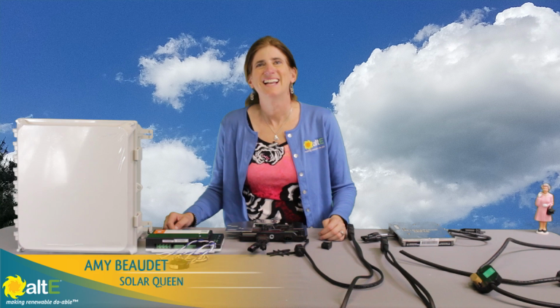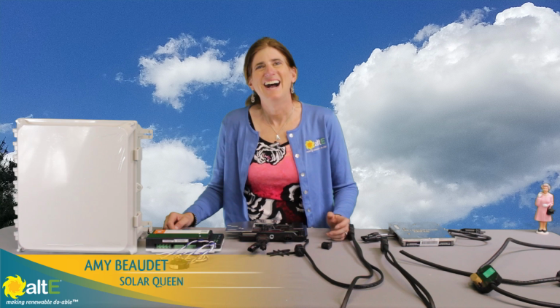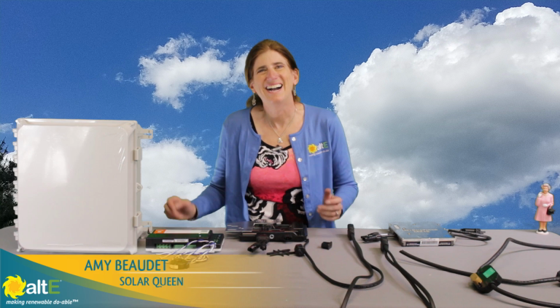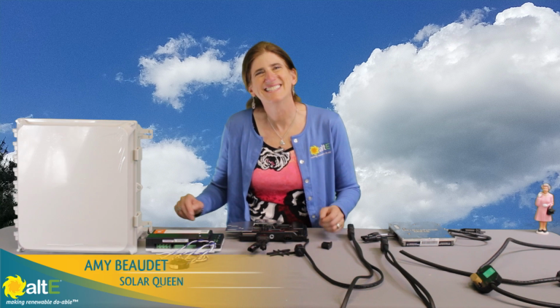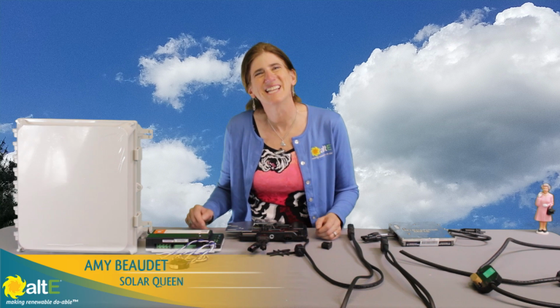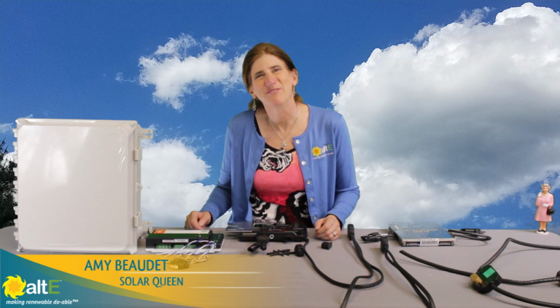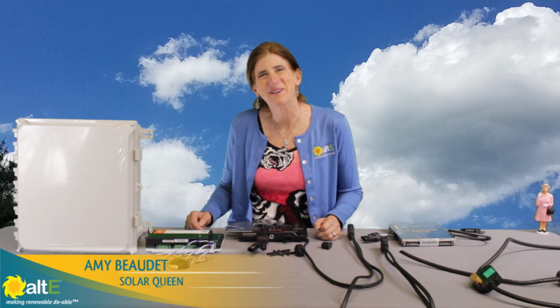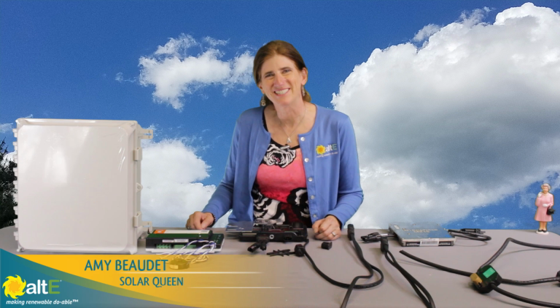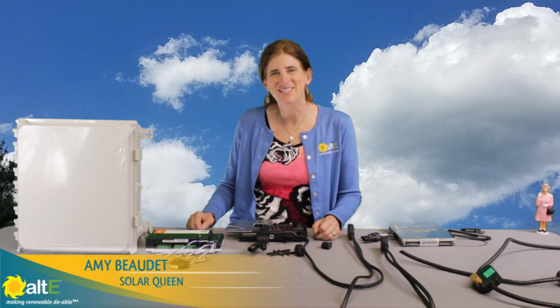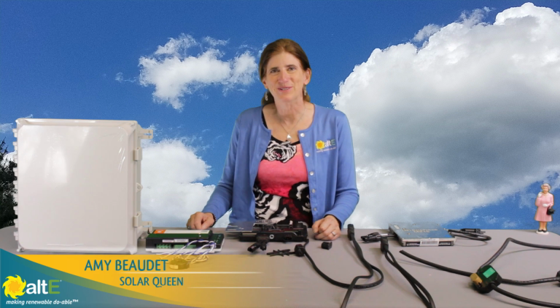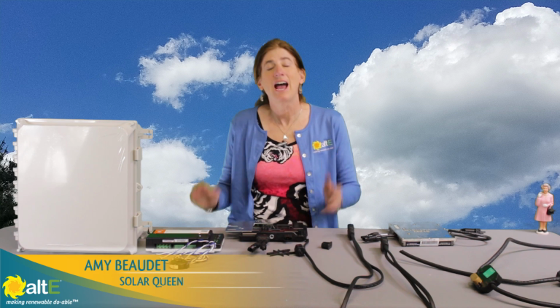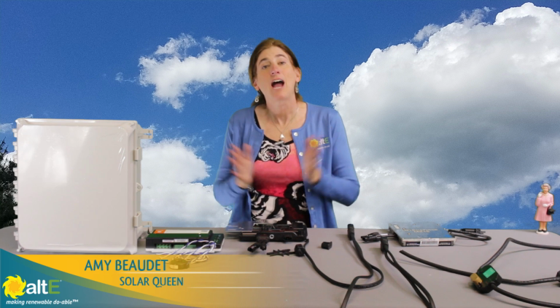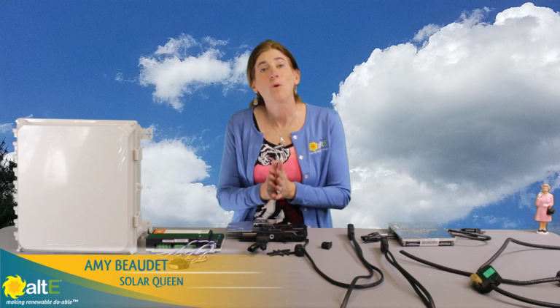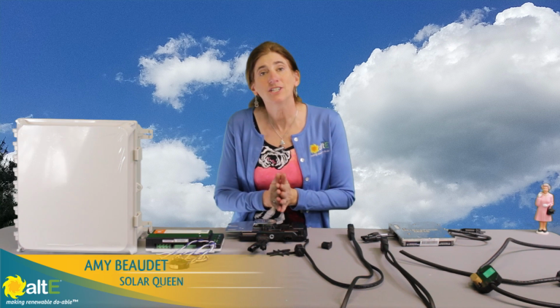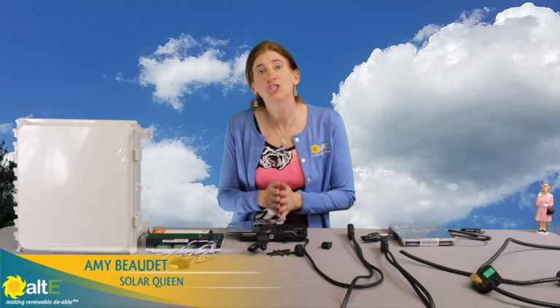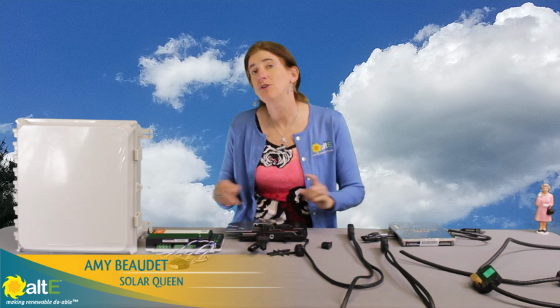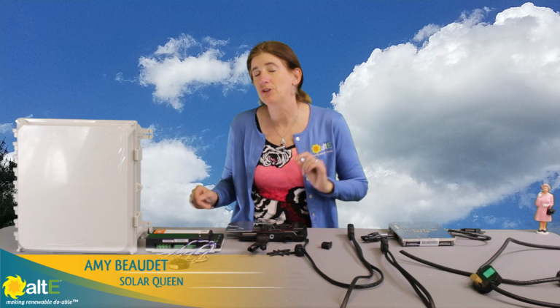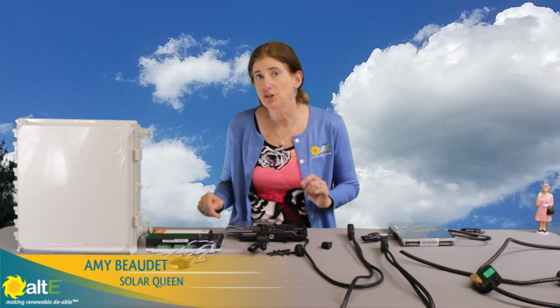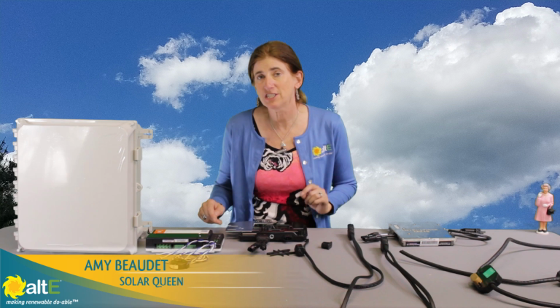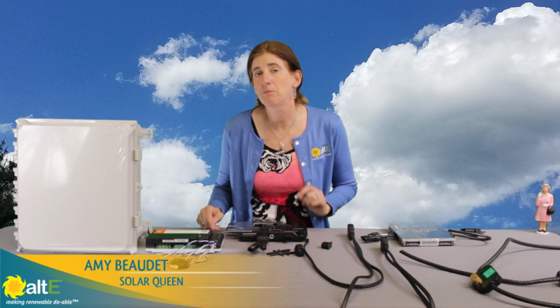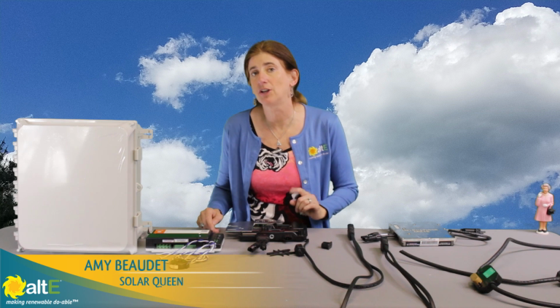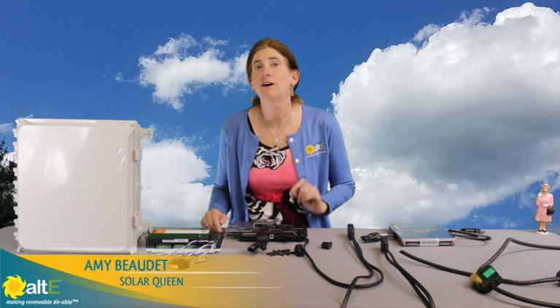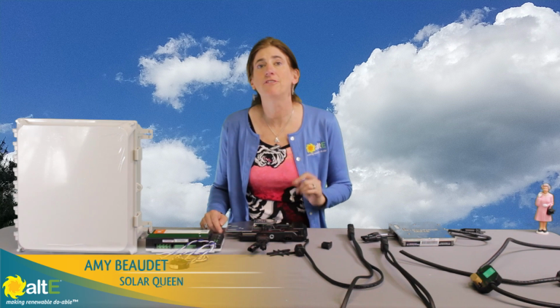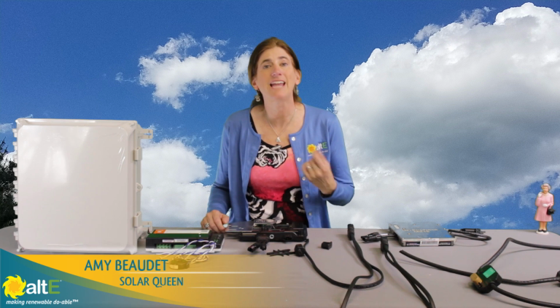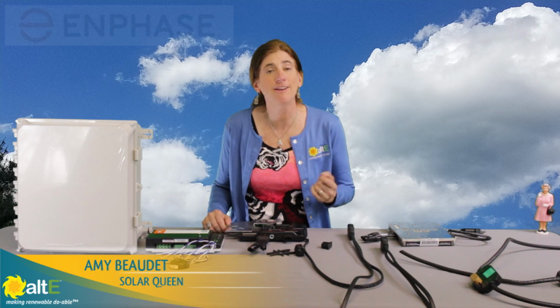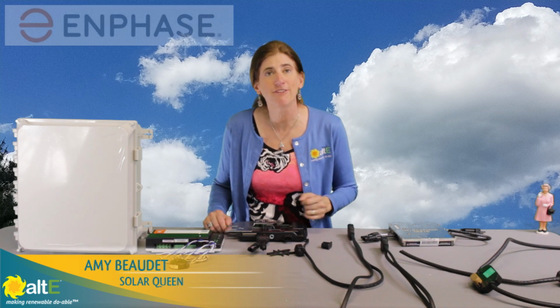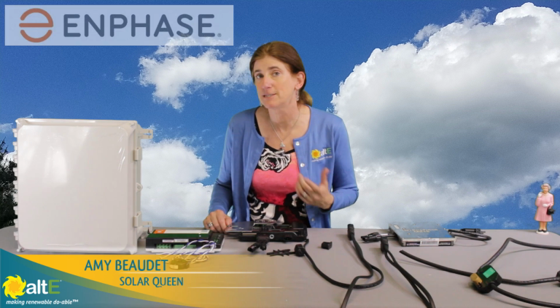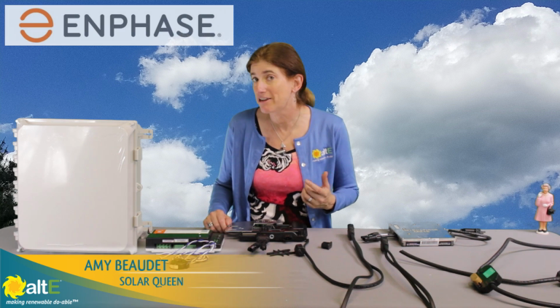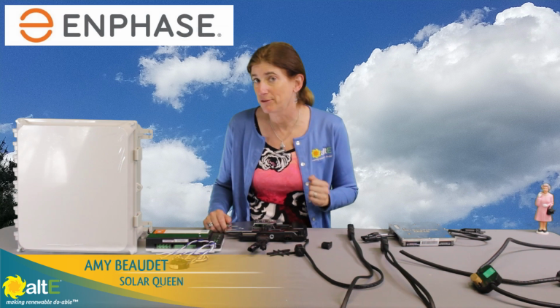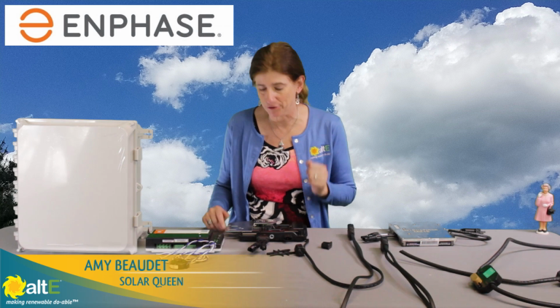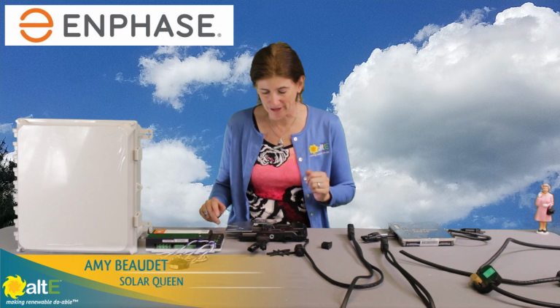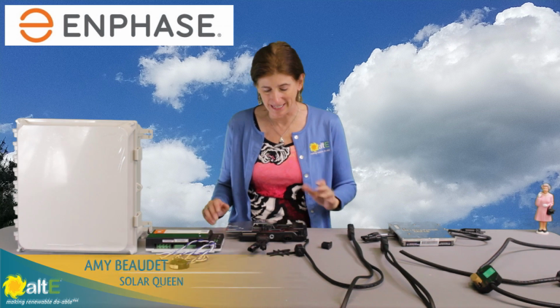Hi, this is Amy from the Alt-E Store. I wanted to show you the newest model of the Enphase microinverter family.